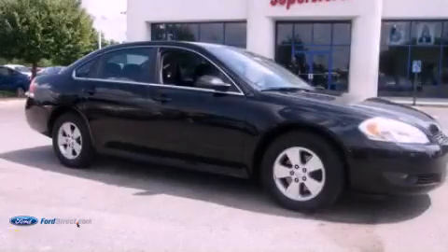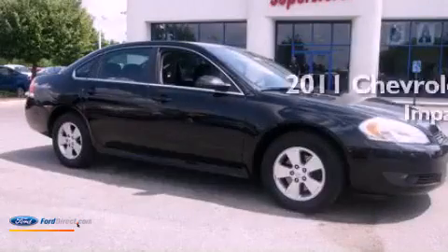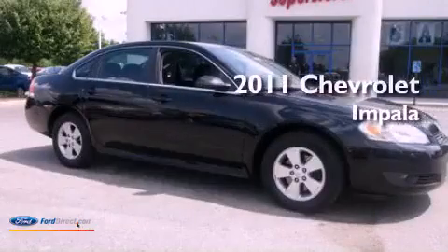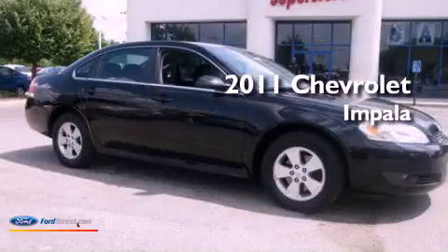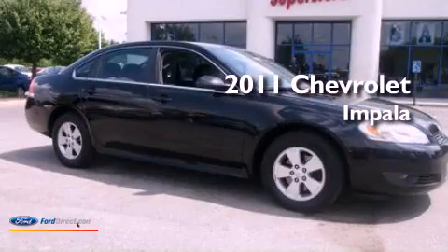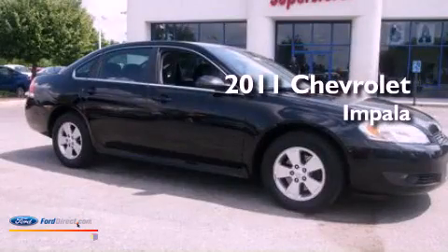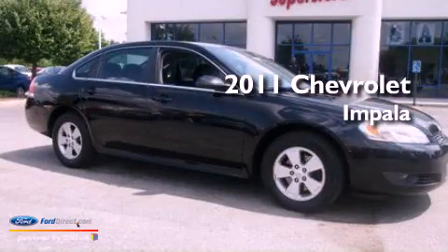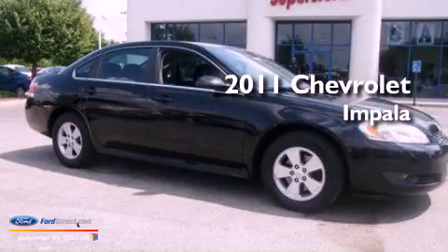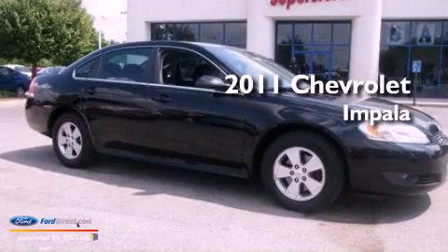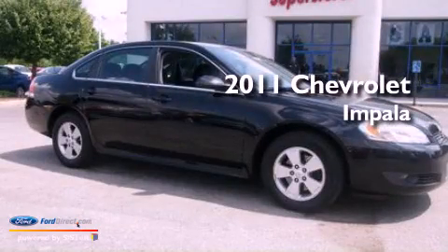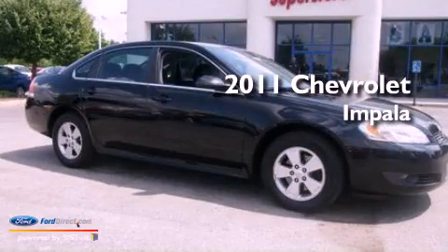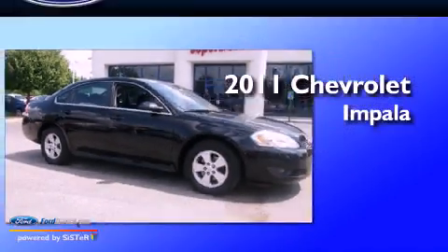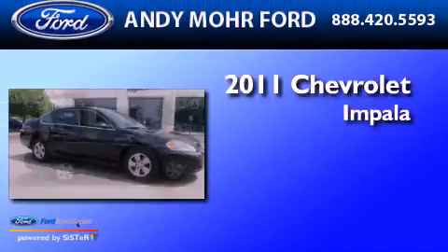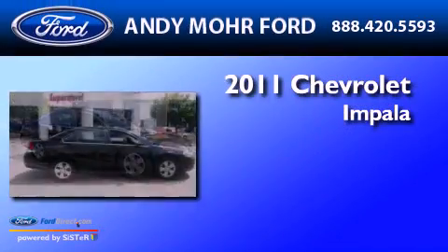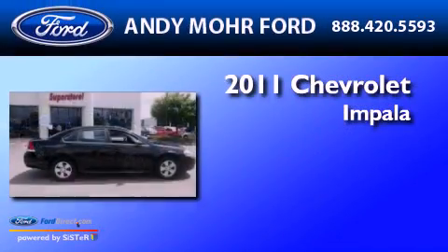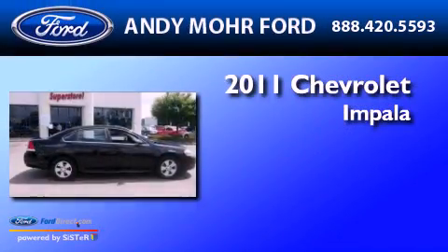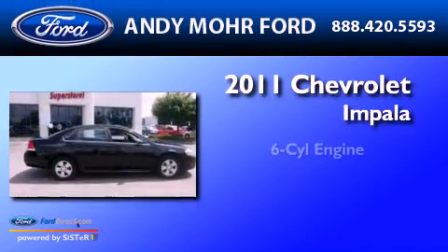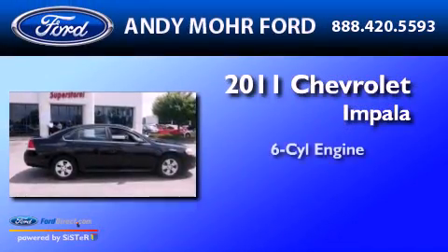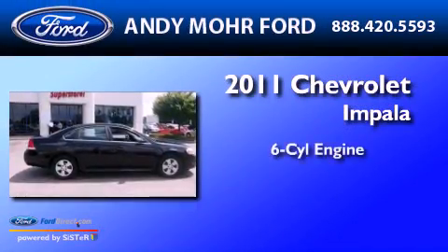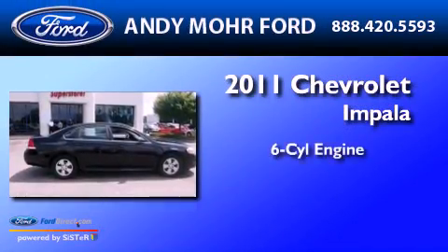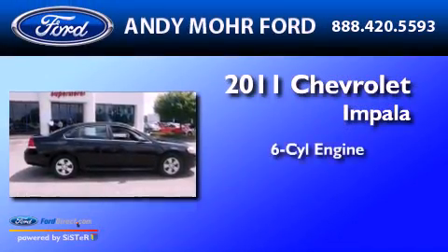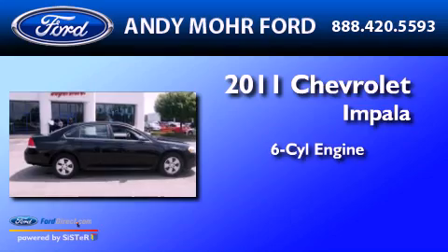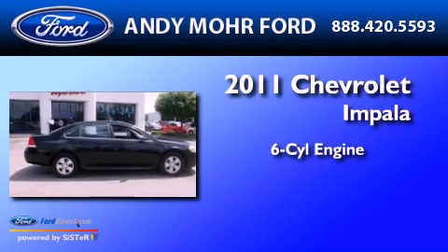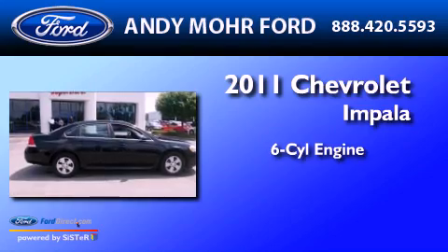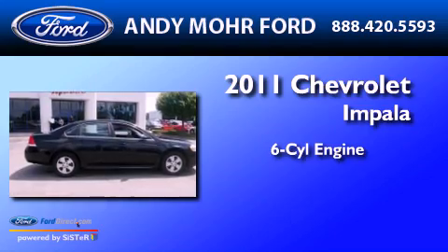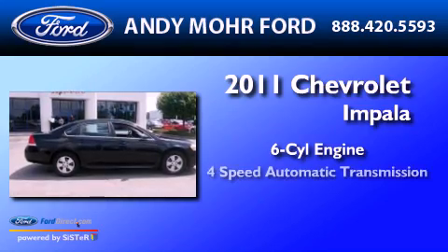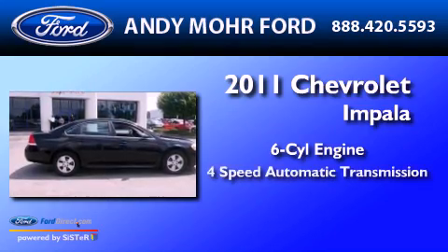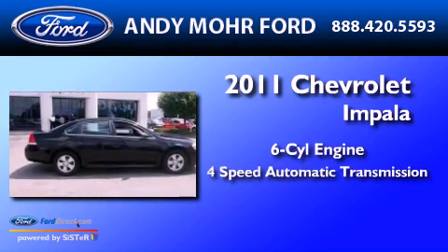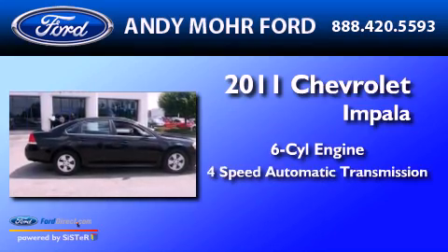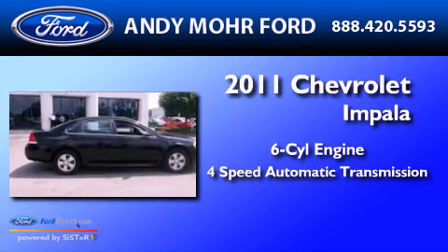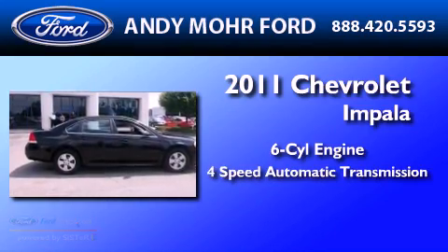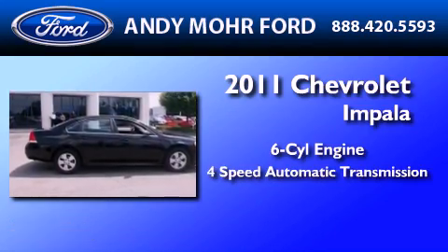This is a 2011 Chevrolet Impala. It features a six-cylinder engine and a four-speed automatic transmission.